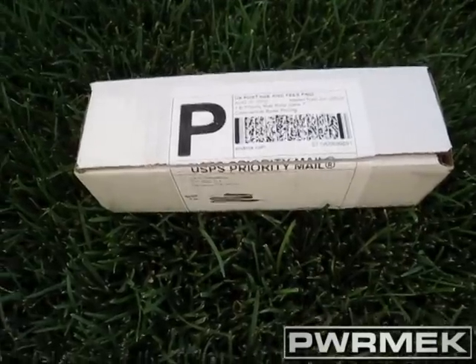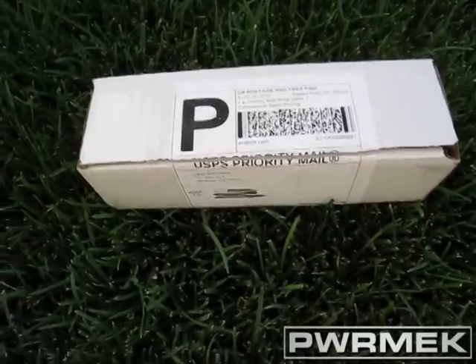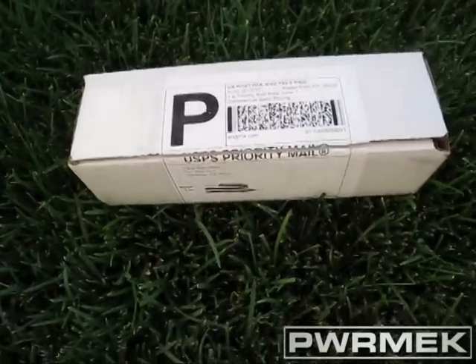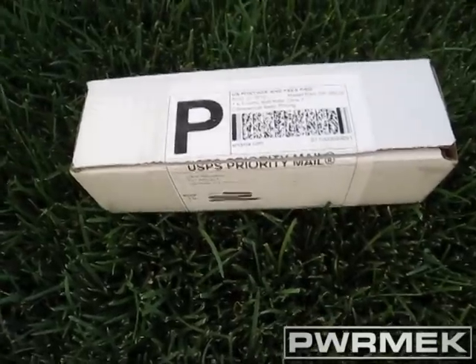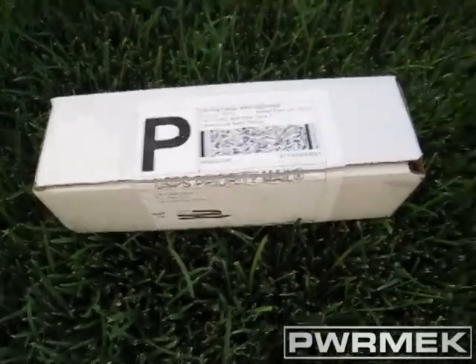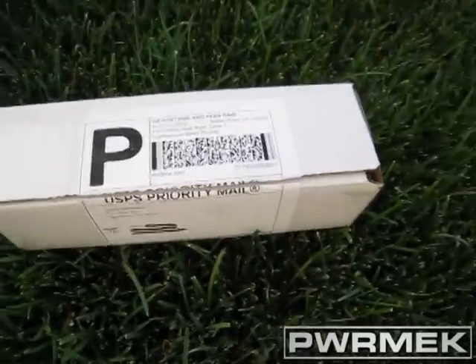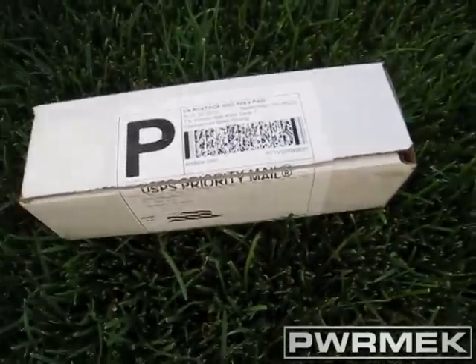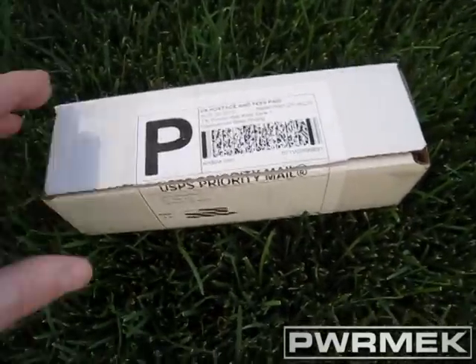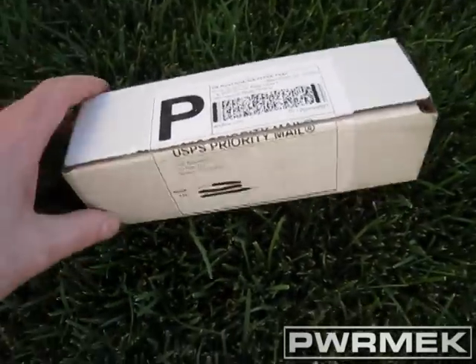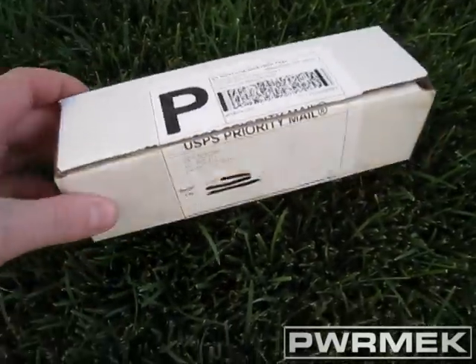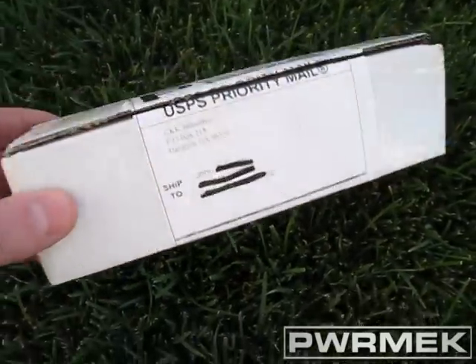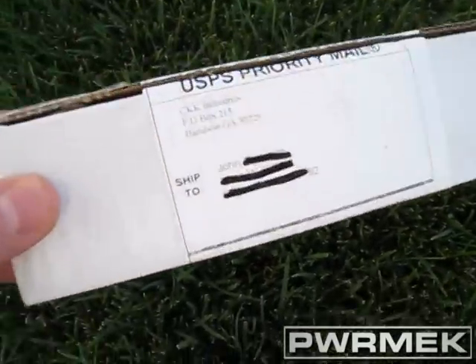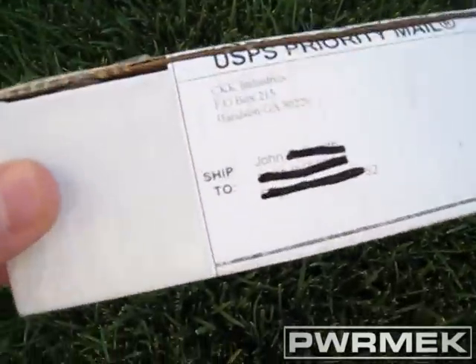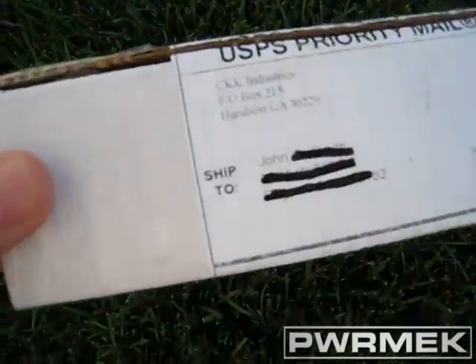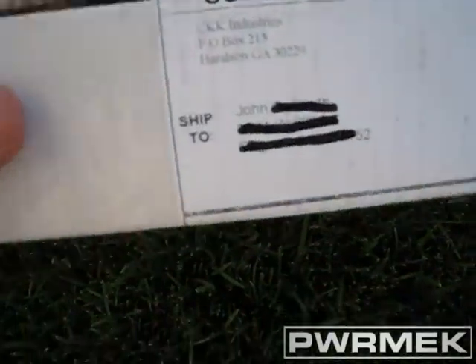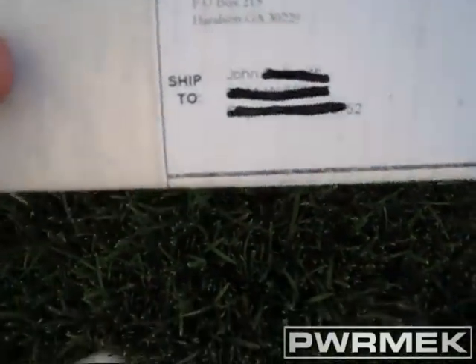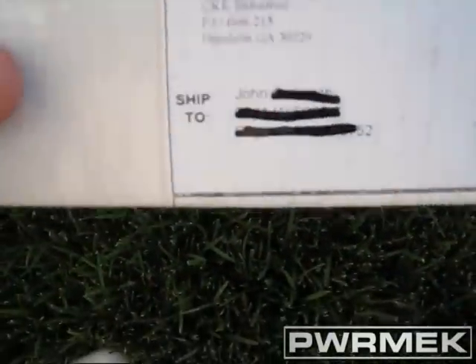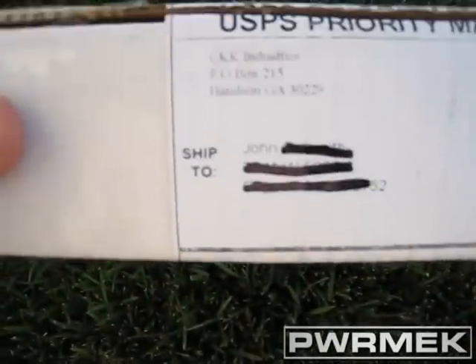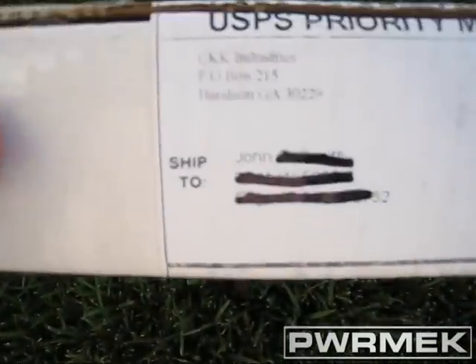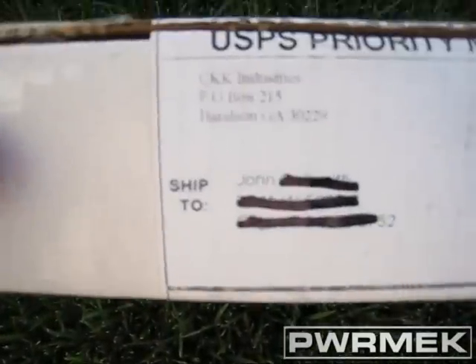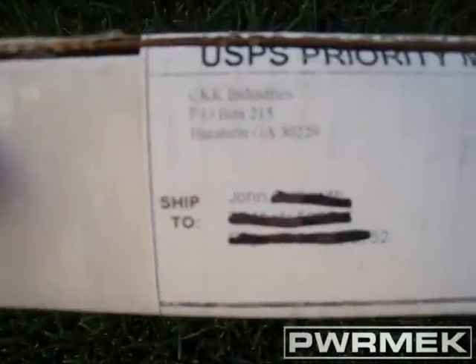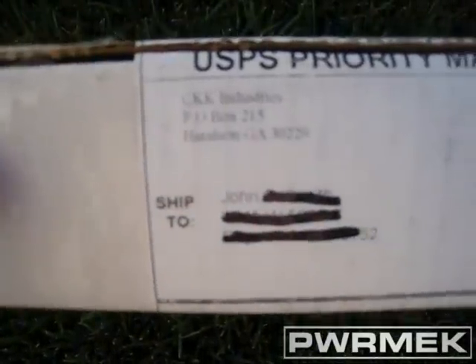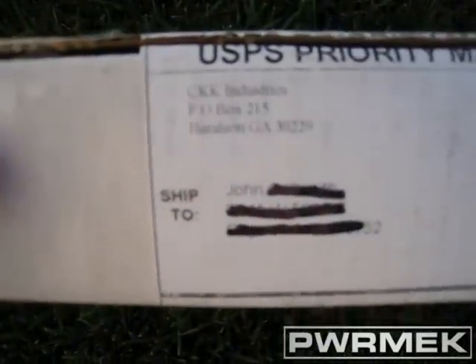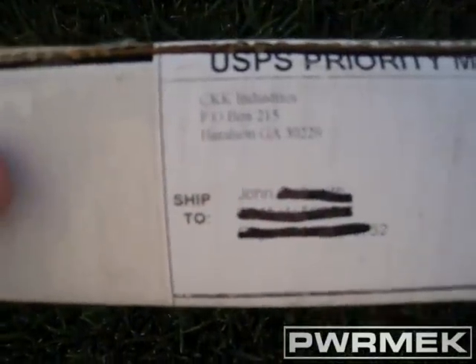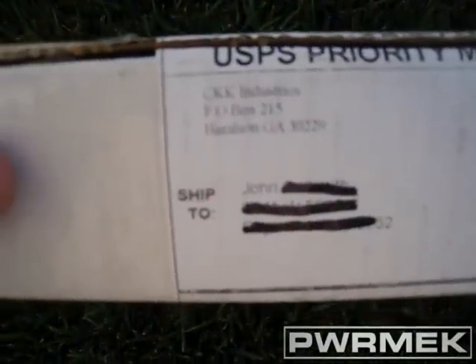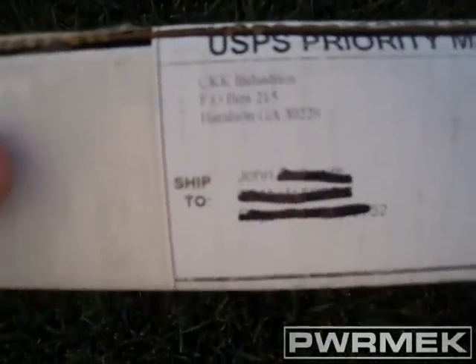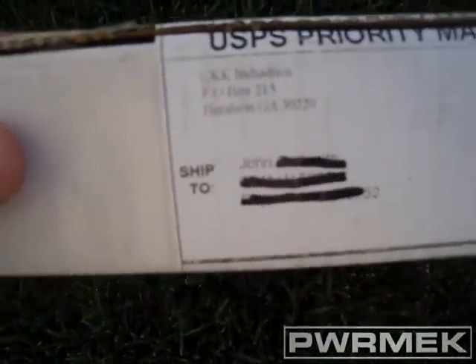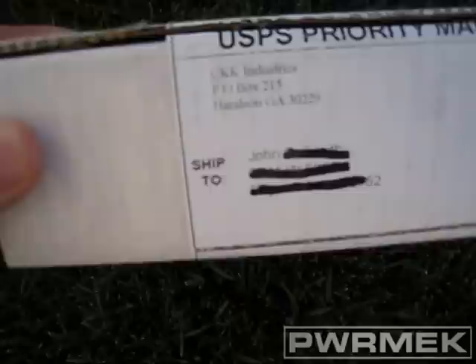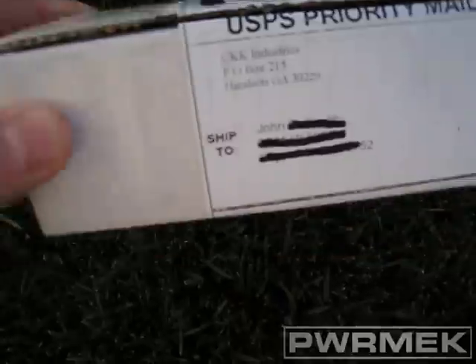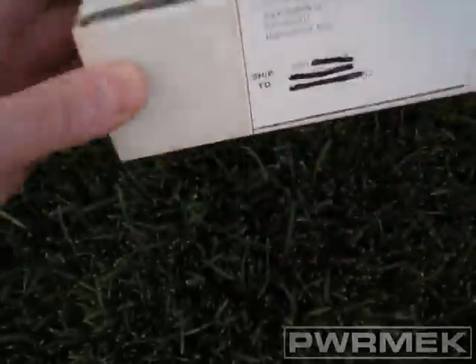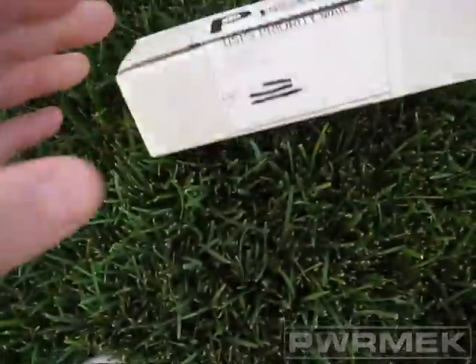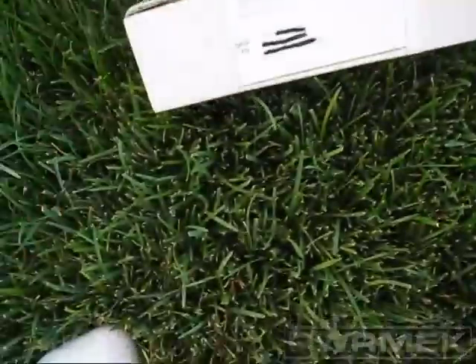Unboxing video. I haven't done too many of these, but I thought this one might be interesting. It's from CKK Industries.